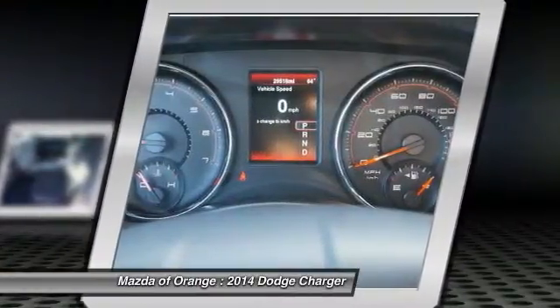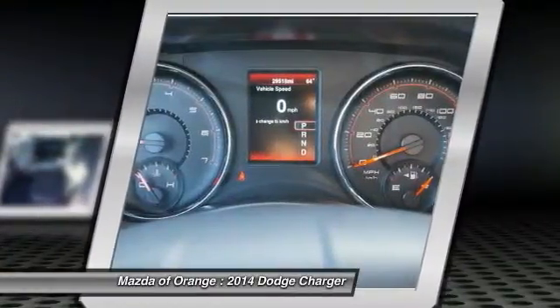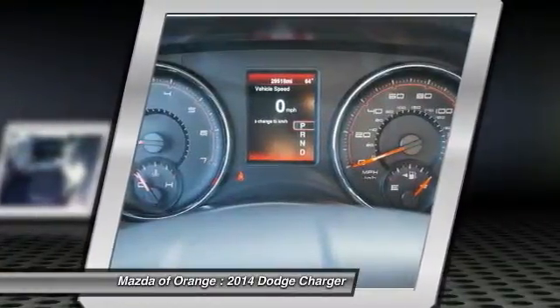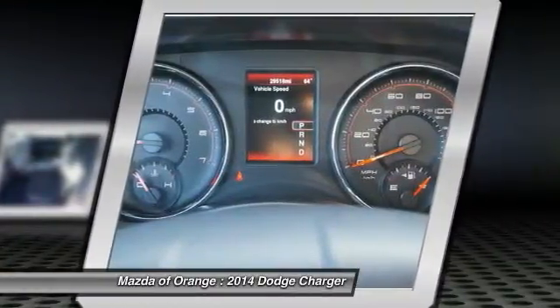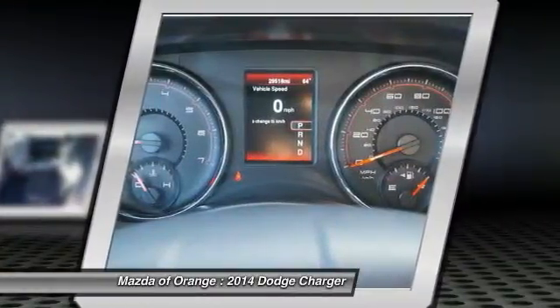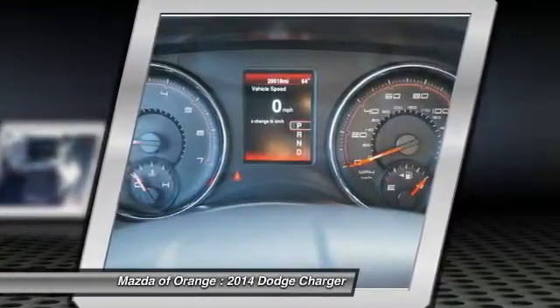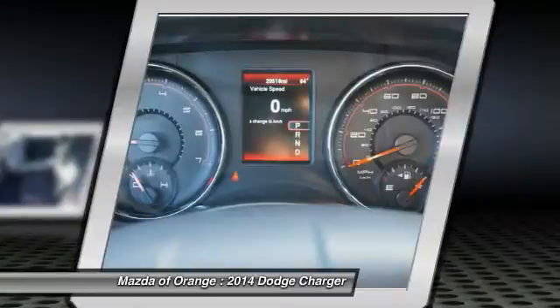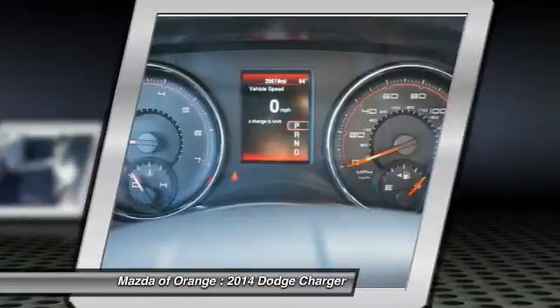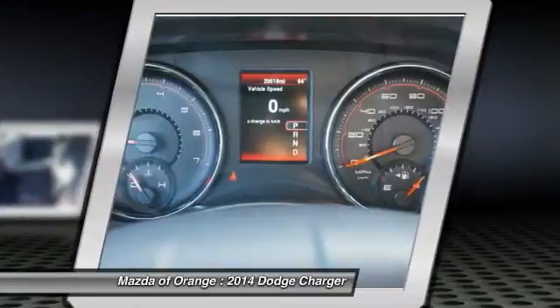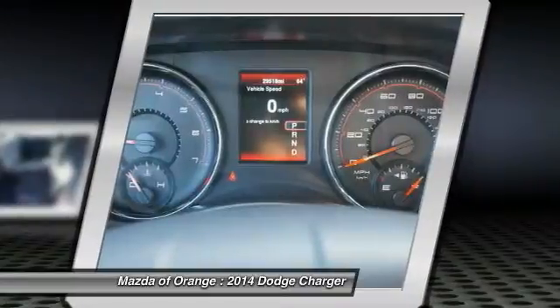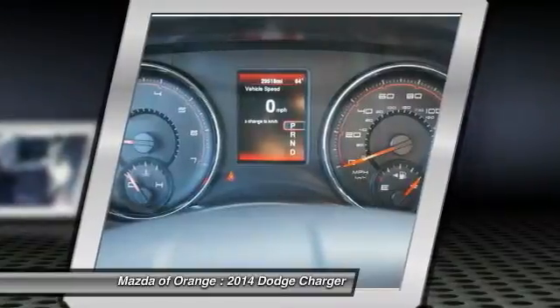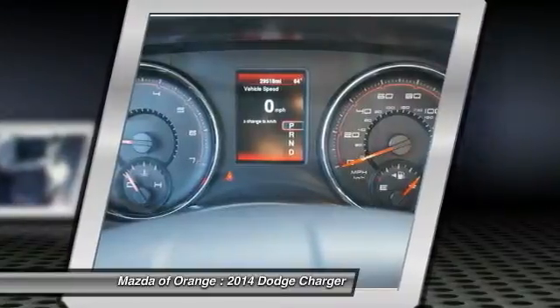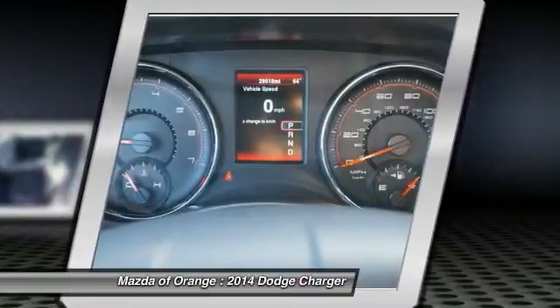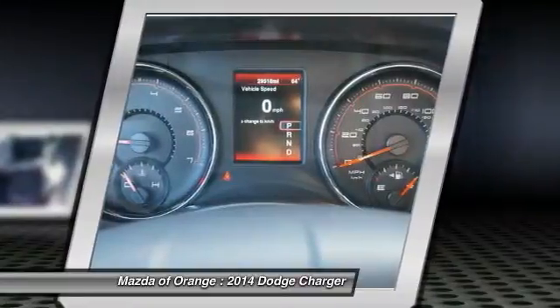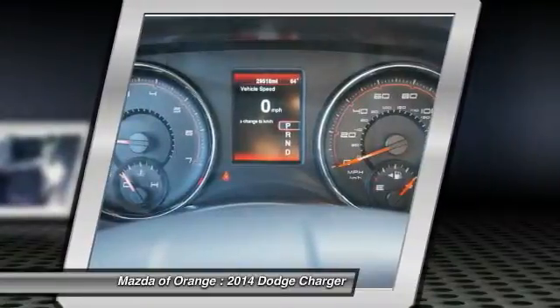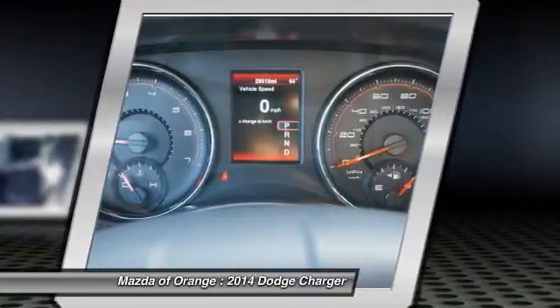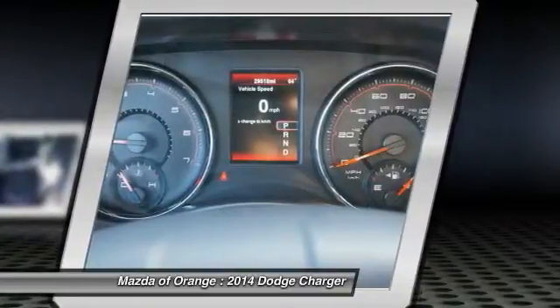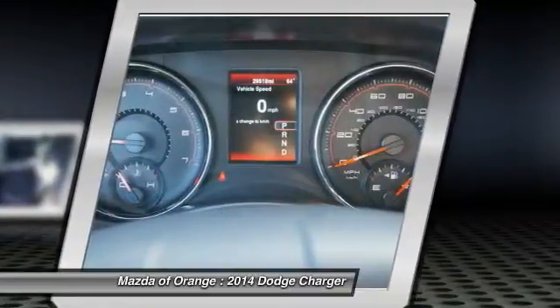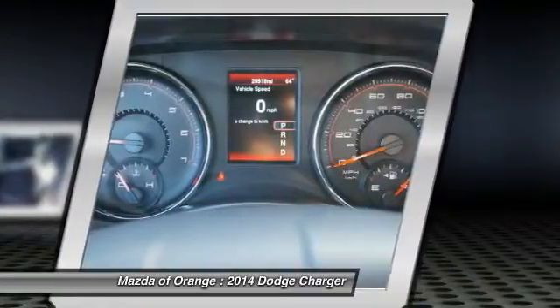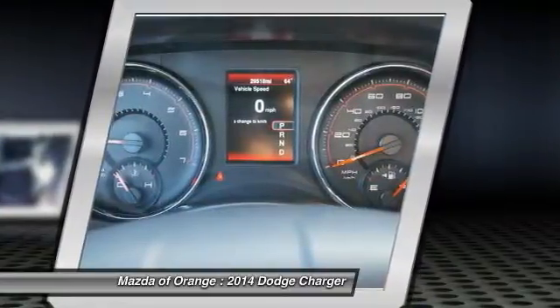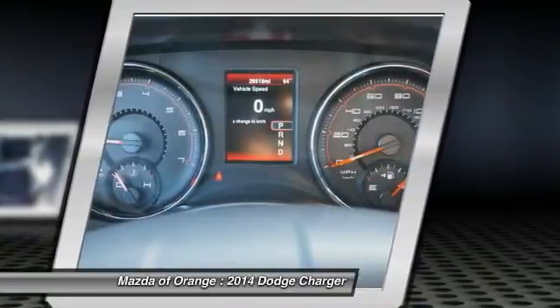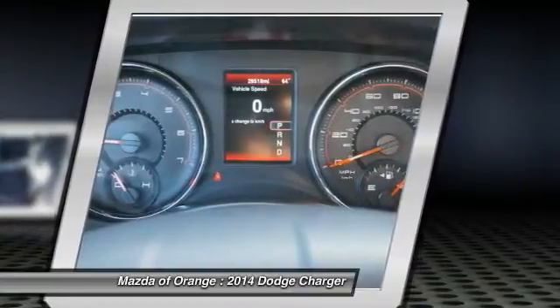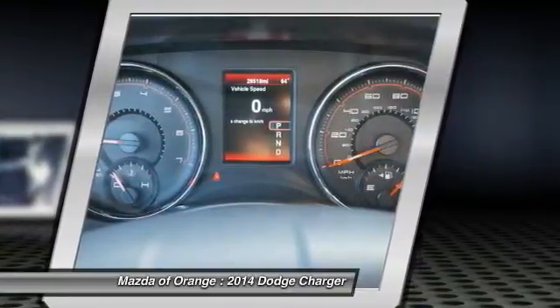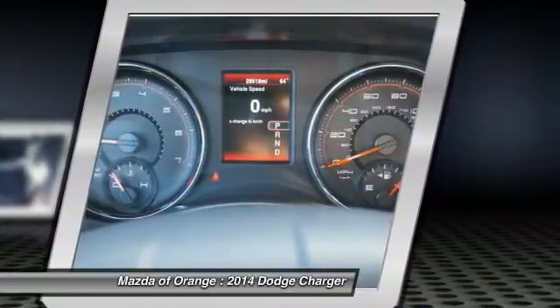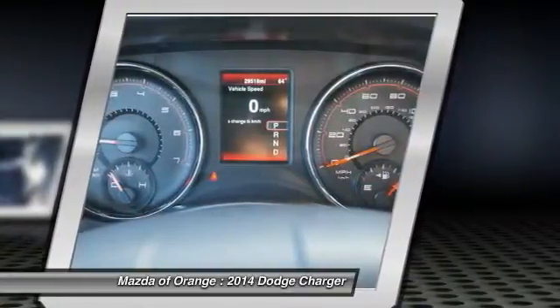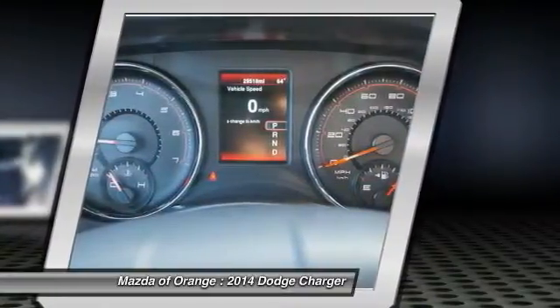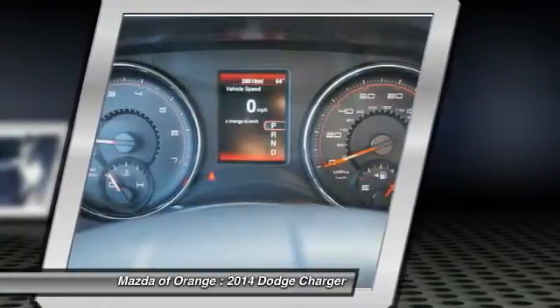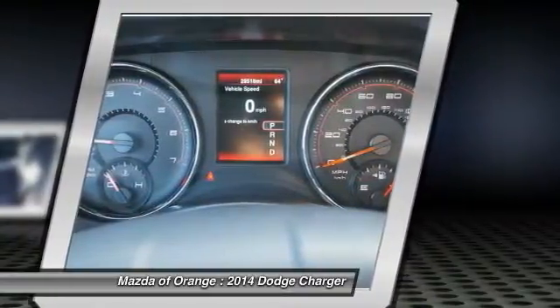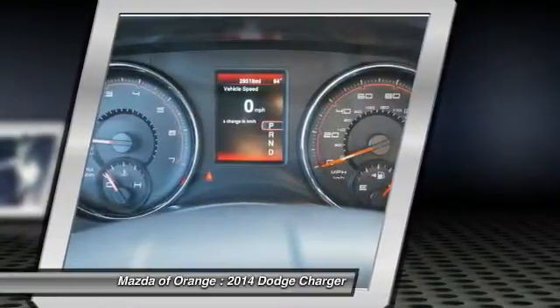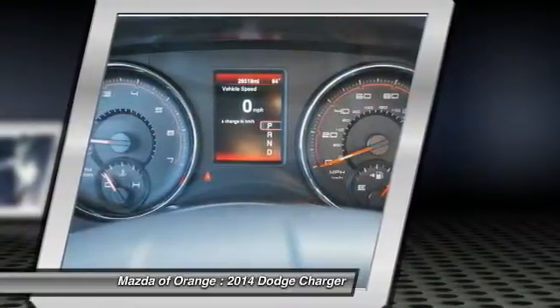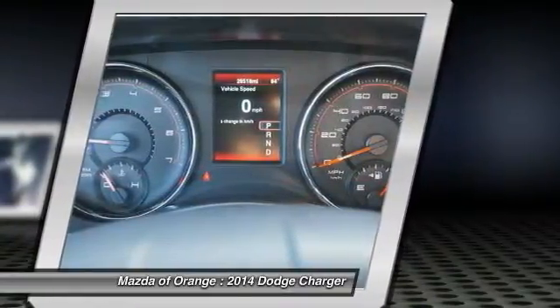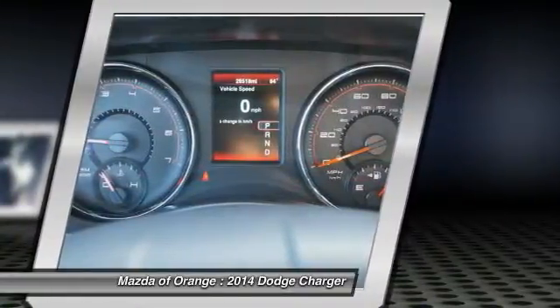The freshness of this fantastic low mileage Charger will make you fall in love with driving all over again.